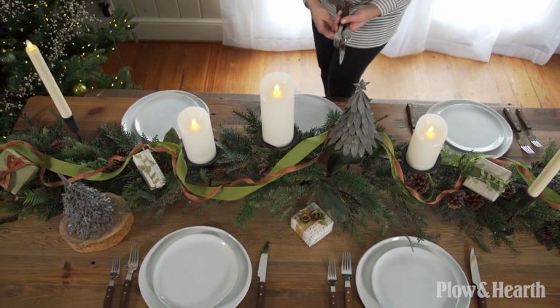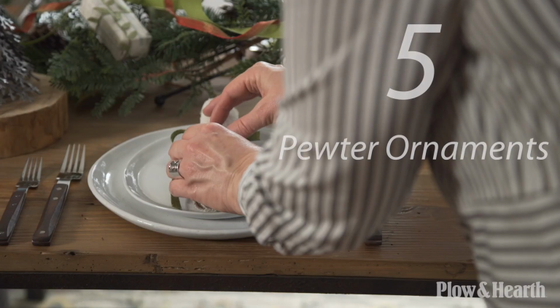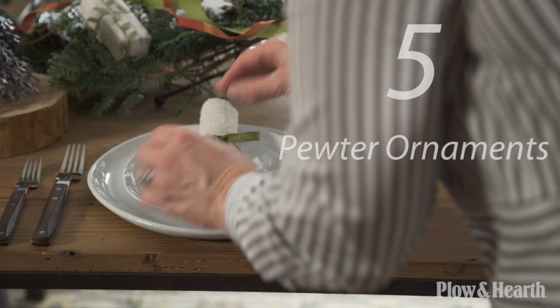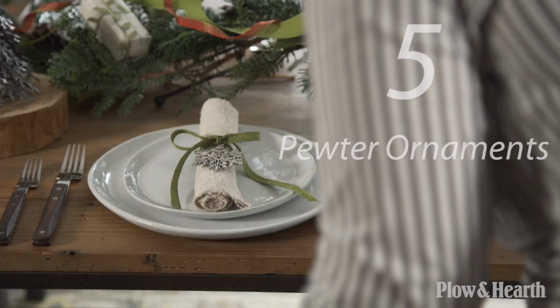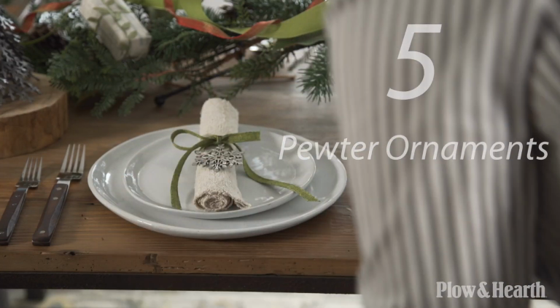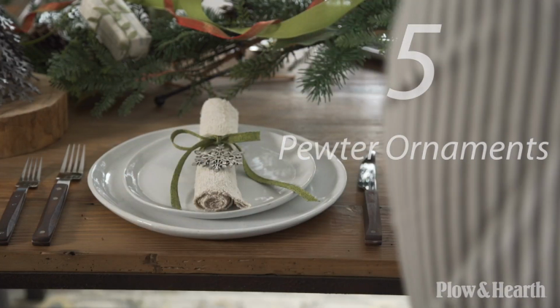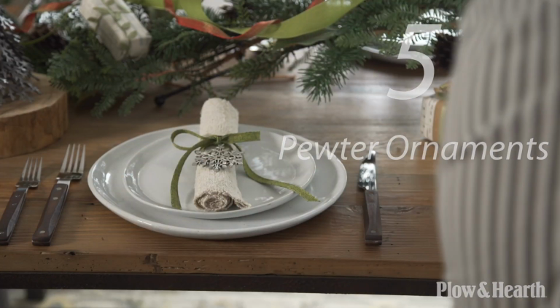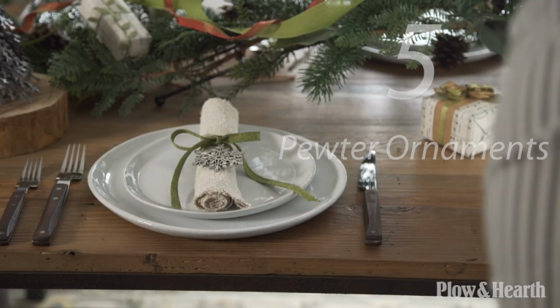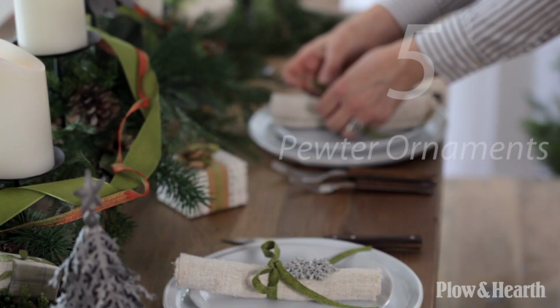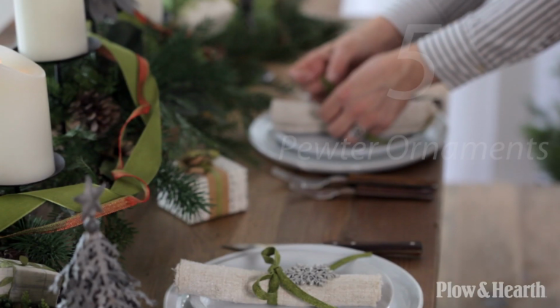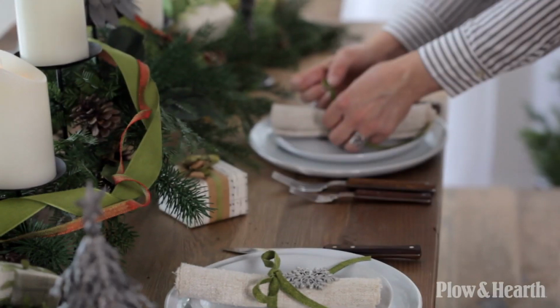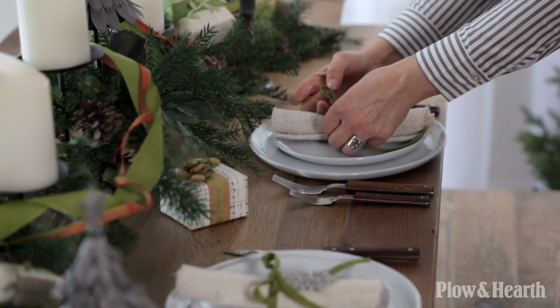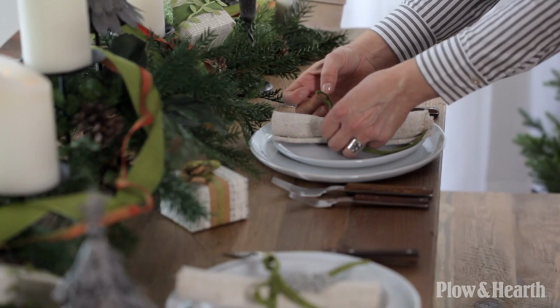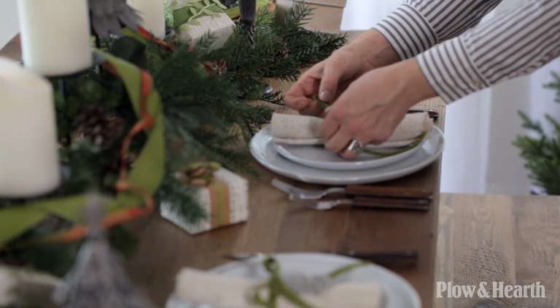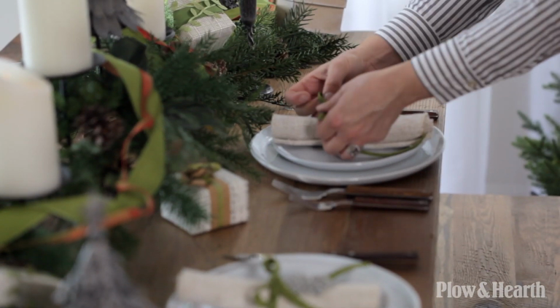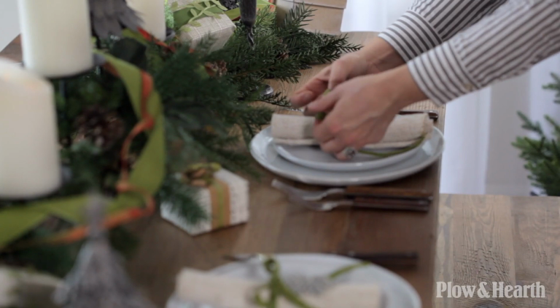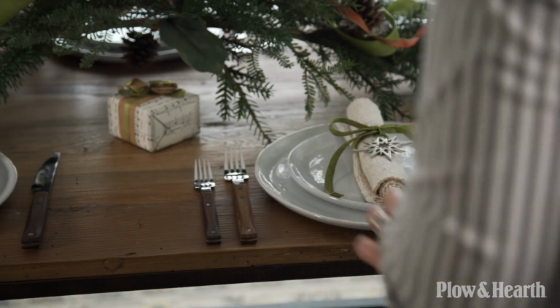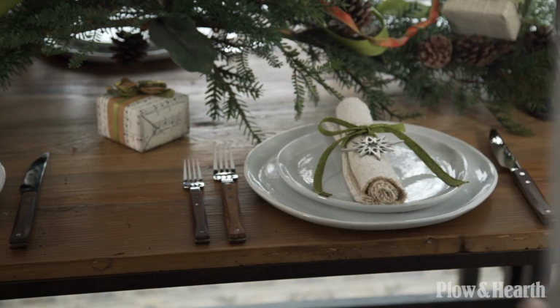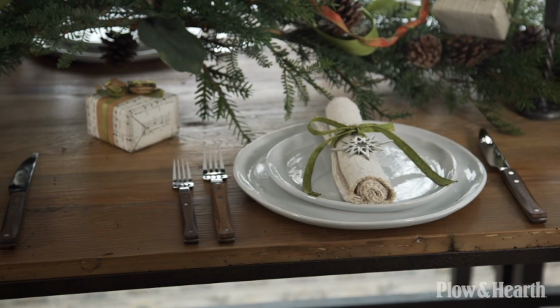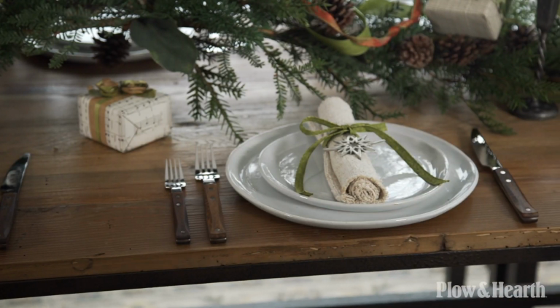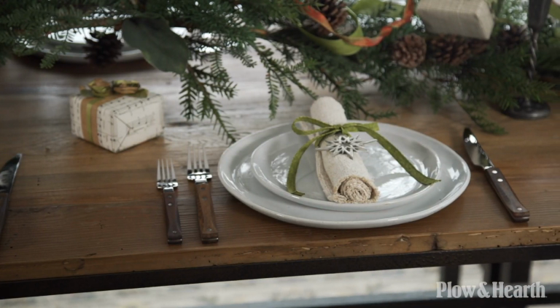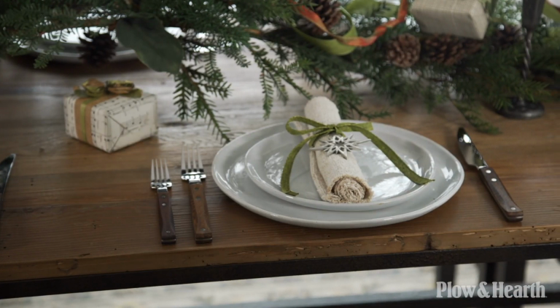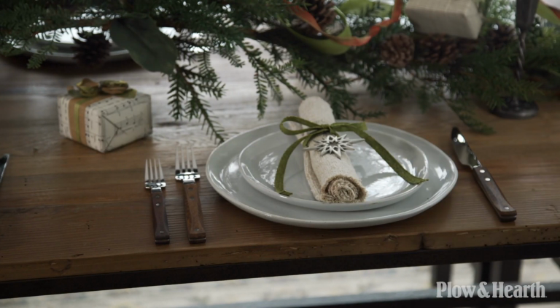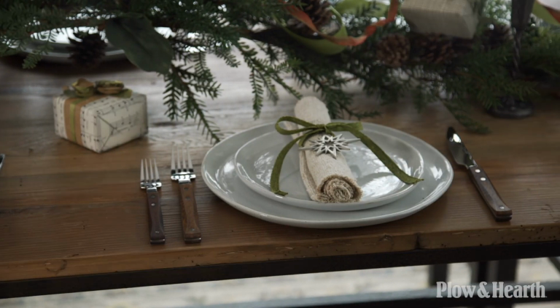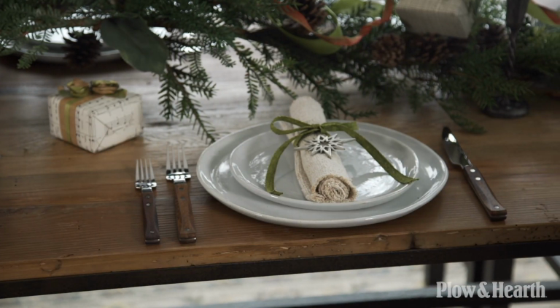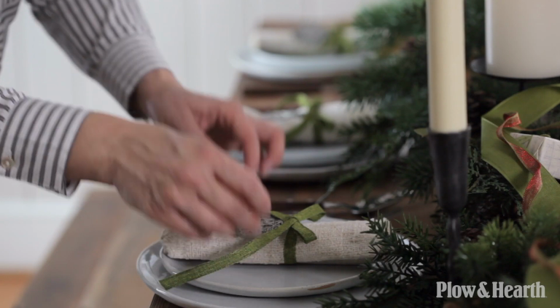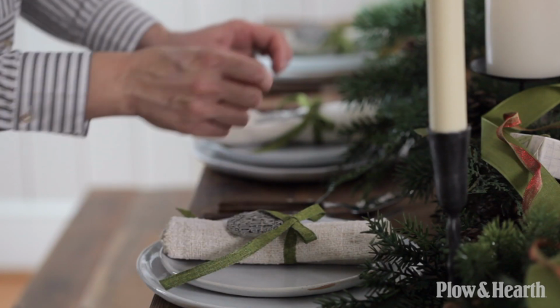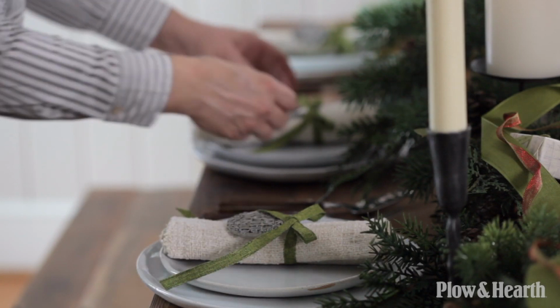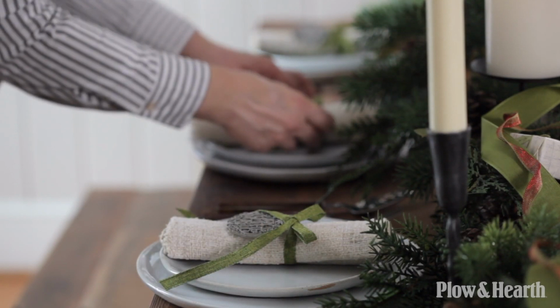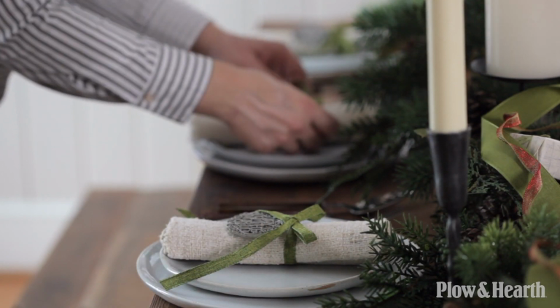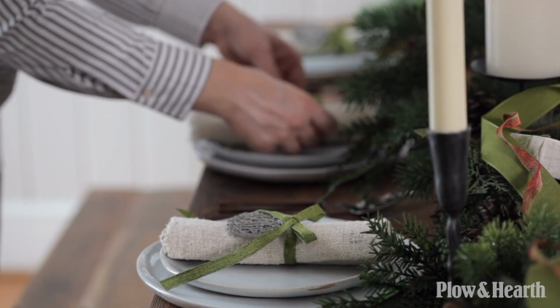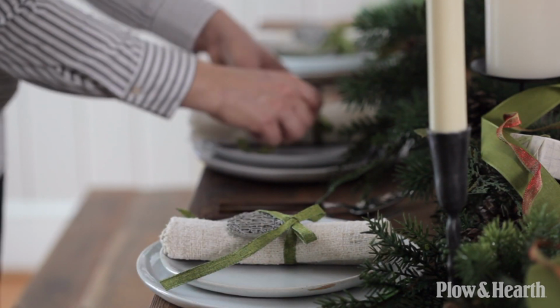Our pewter ornaments are used as festive napkin rings, and when dinner is finished, guests can take them home for a holiday memento.